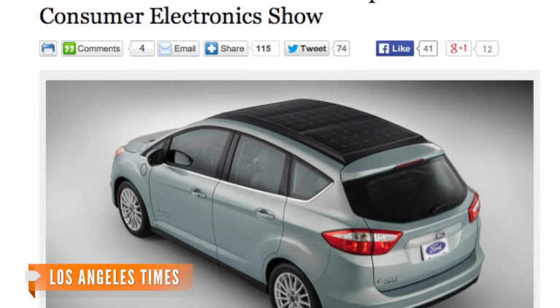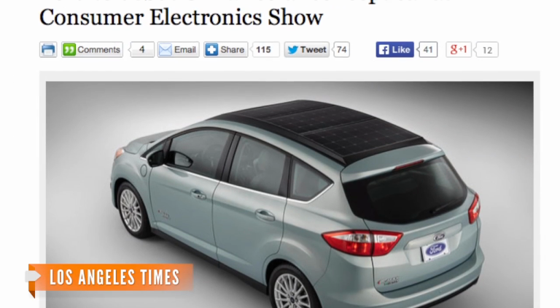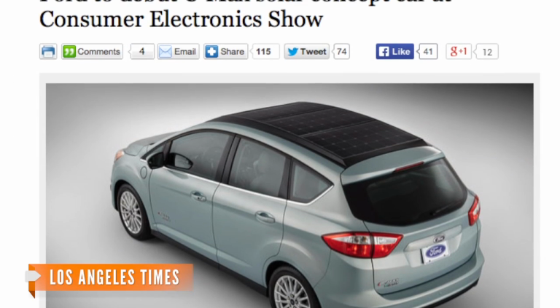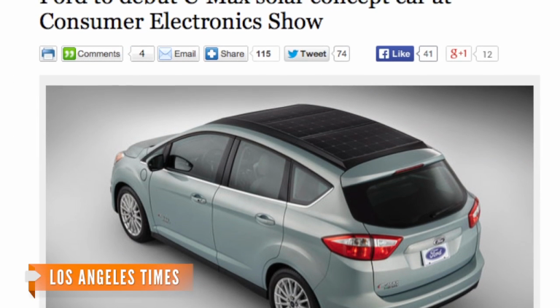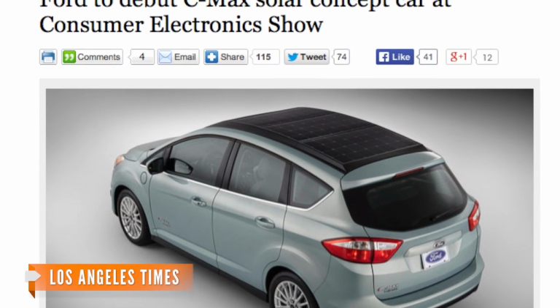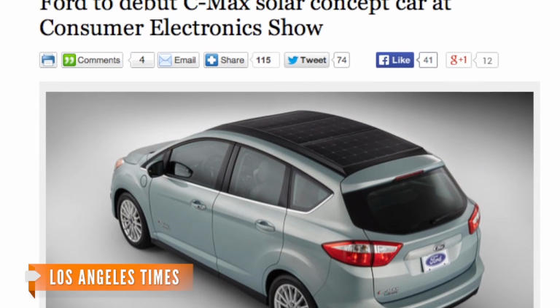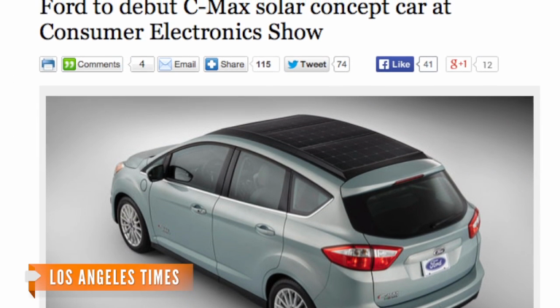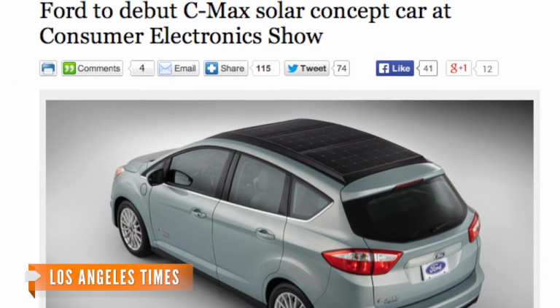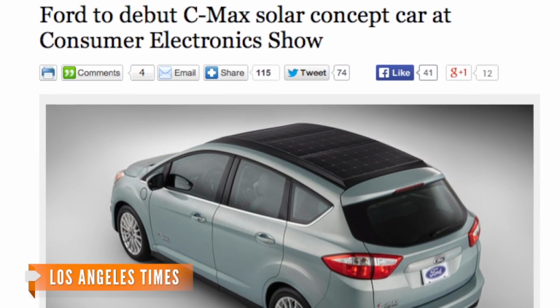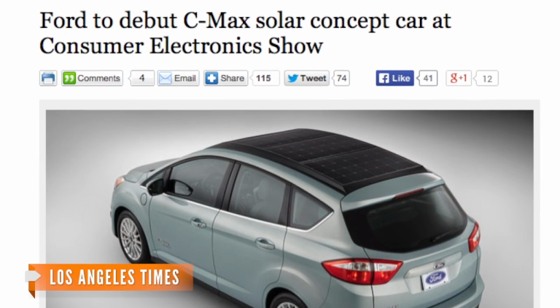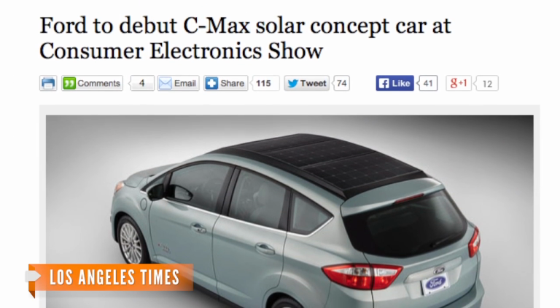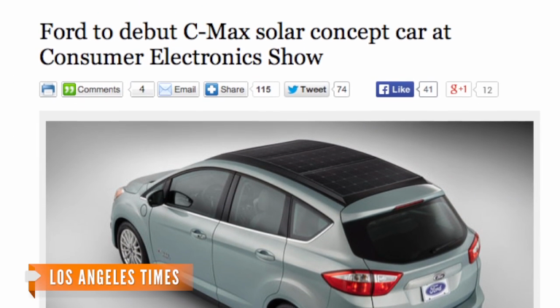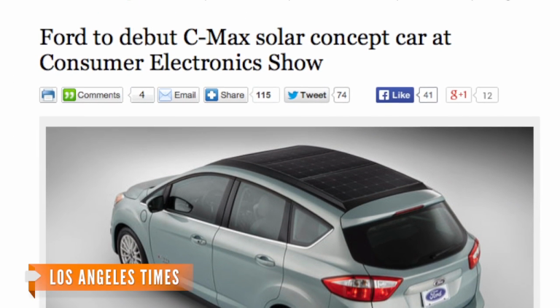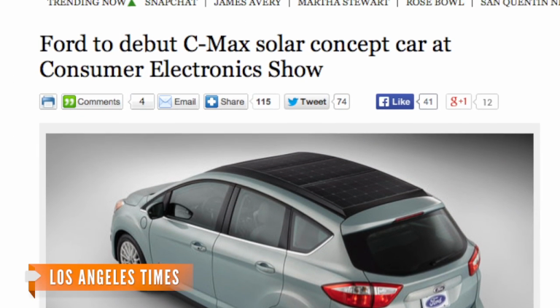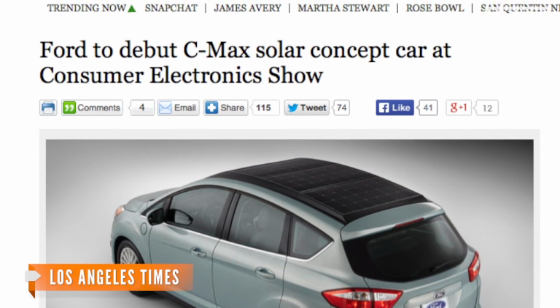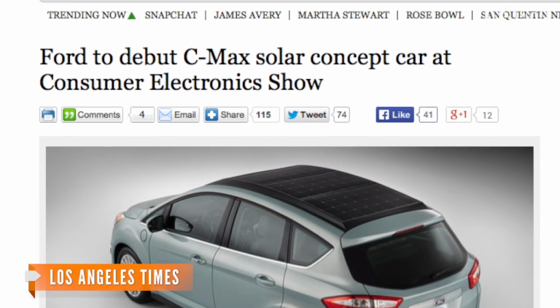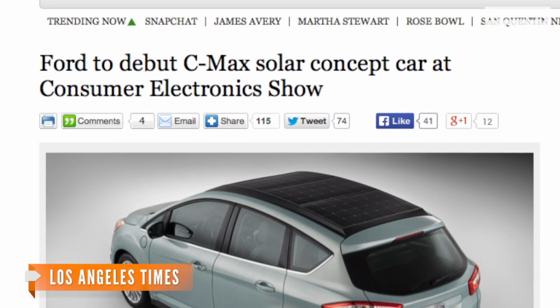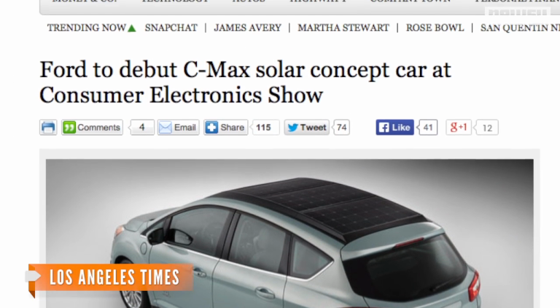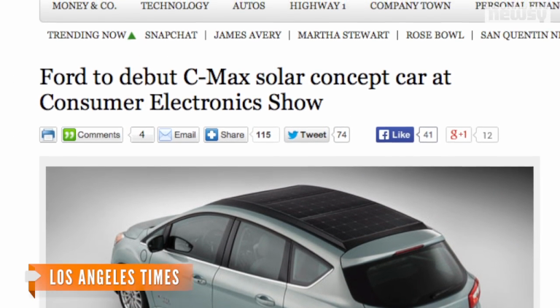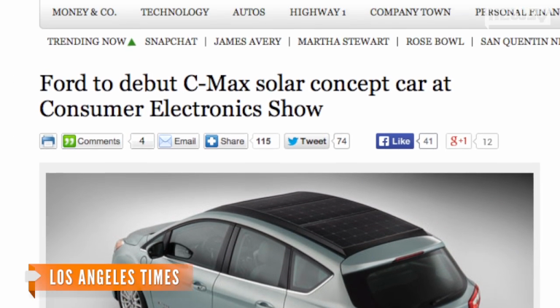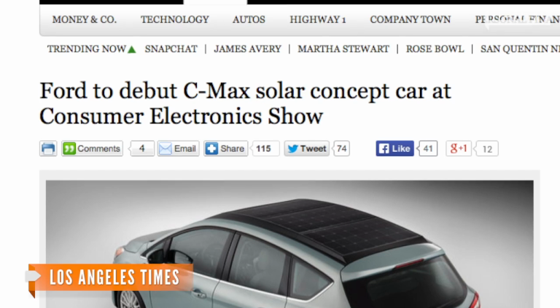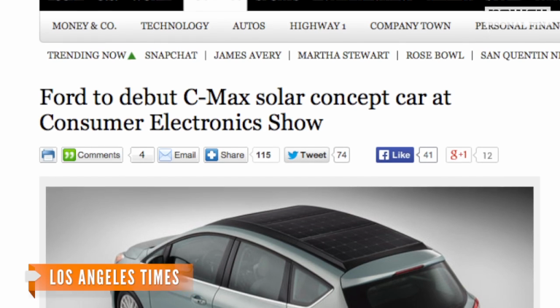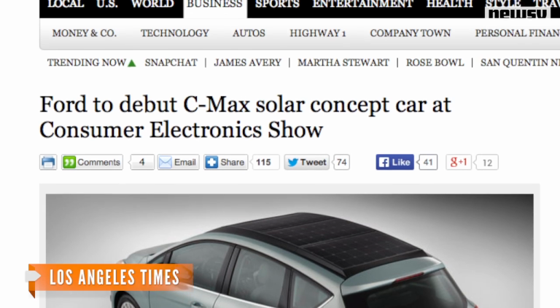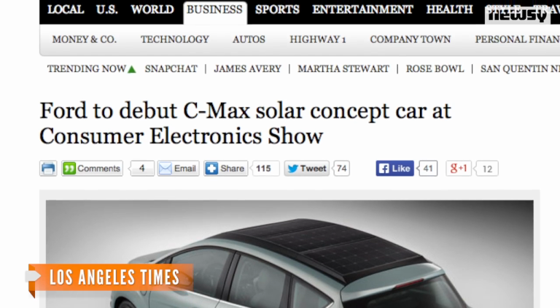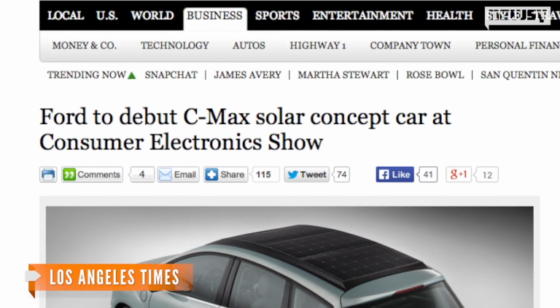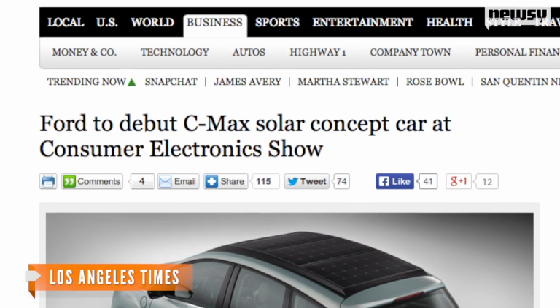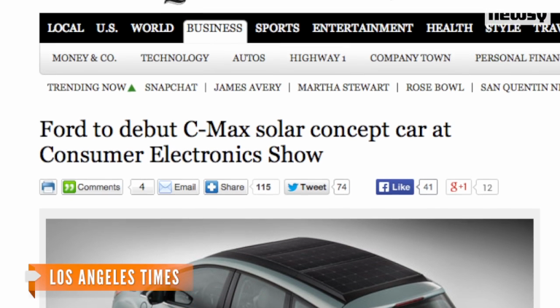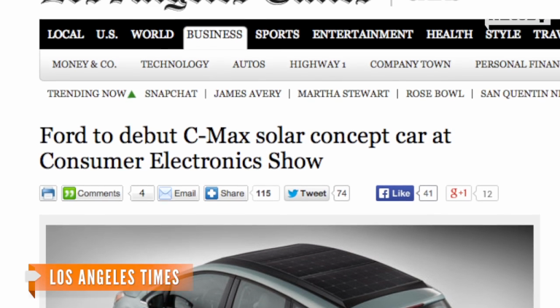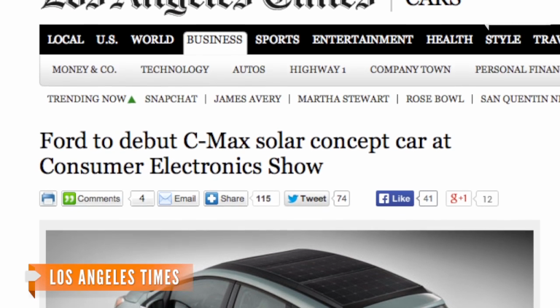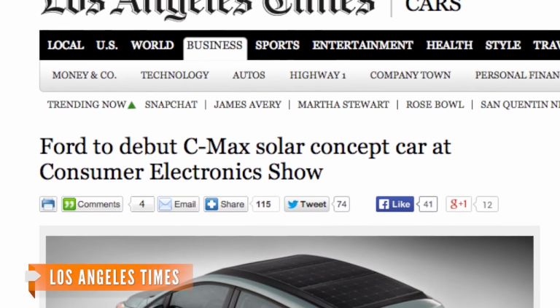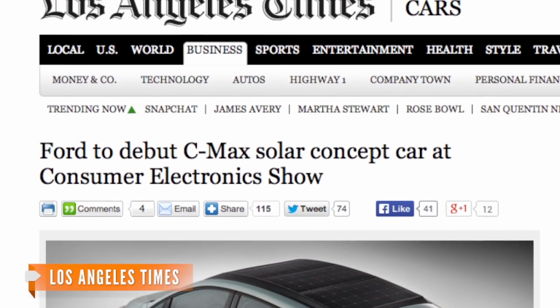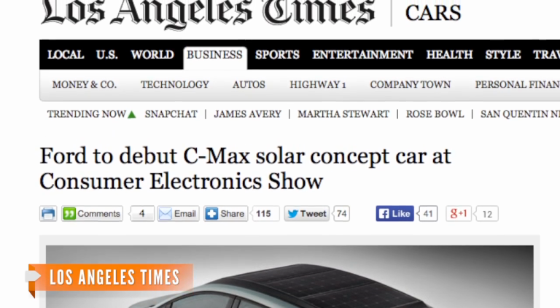At this point, the 300-watt solar cells can only charge the car's battery about one-eighth full, which will get you roughly three miles down the road.